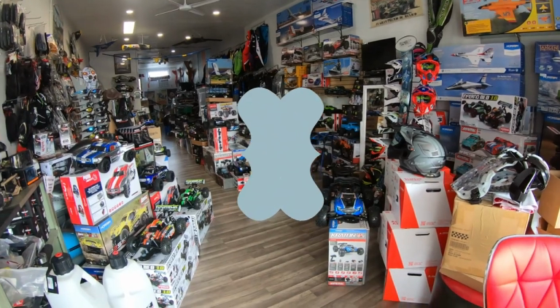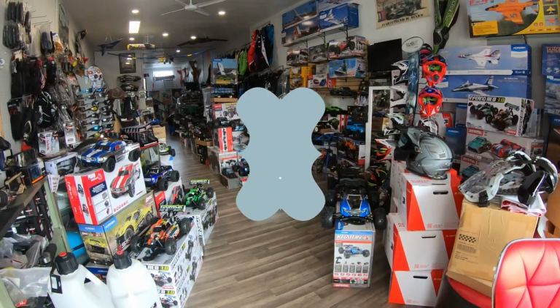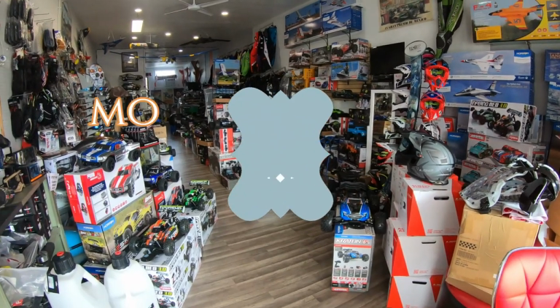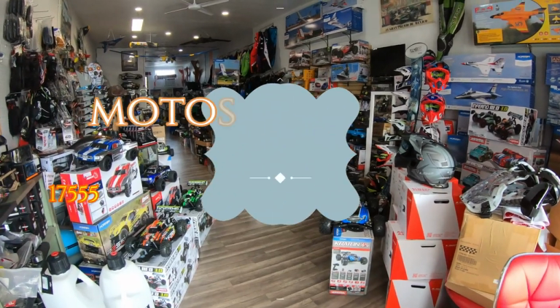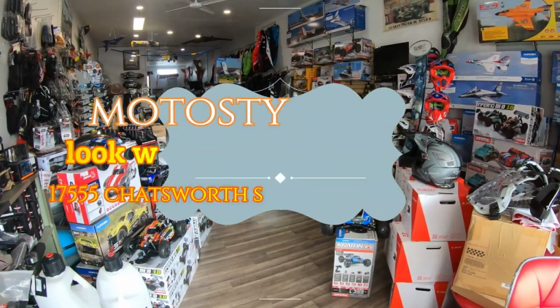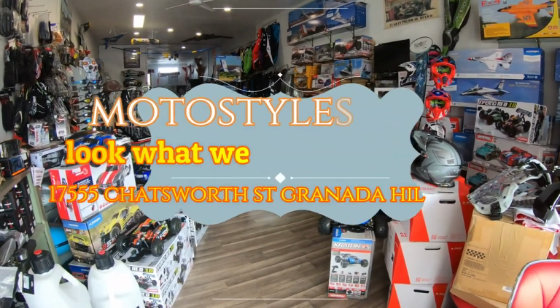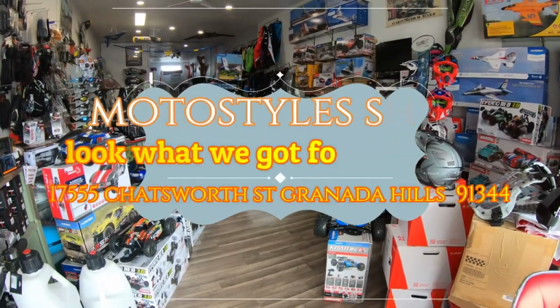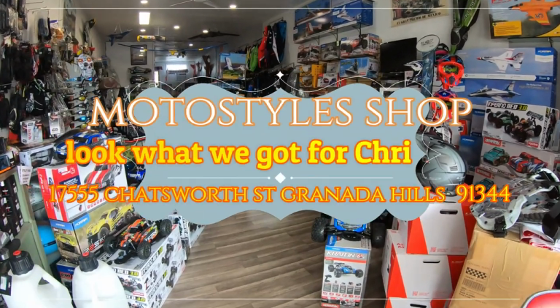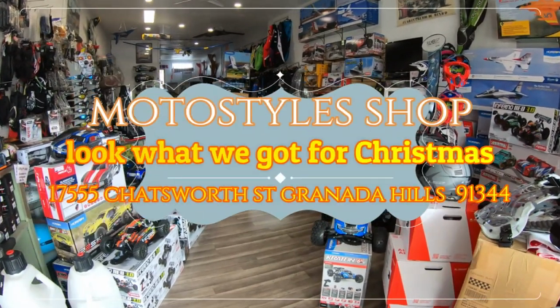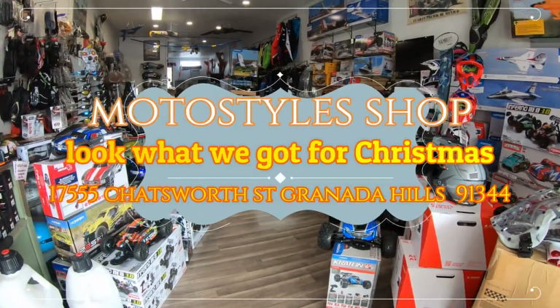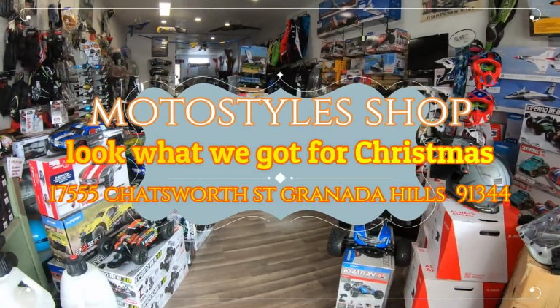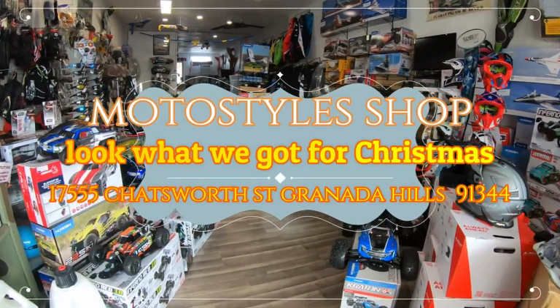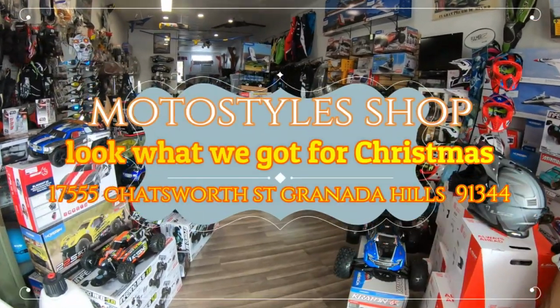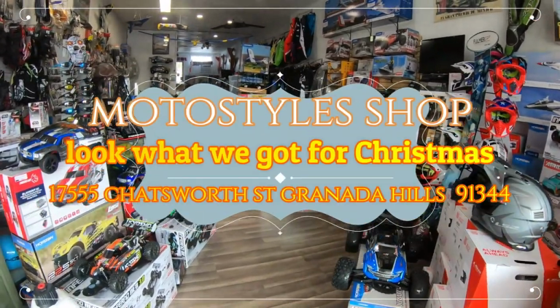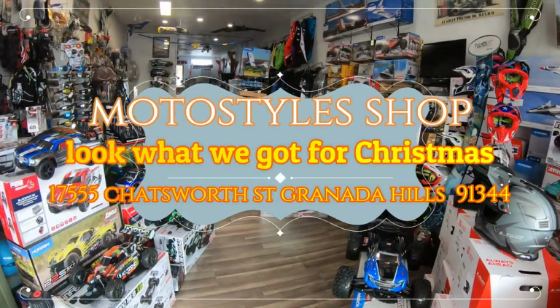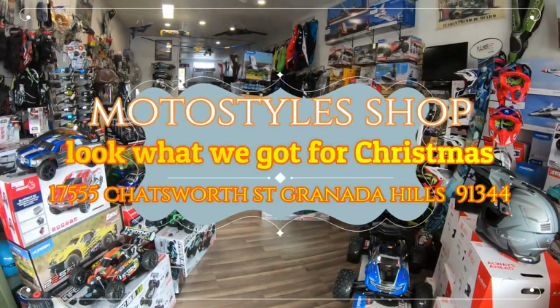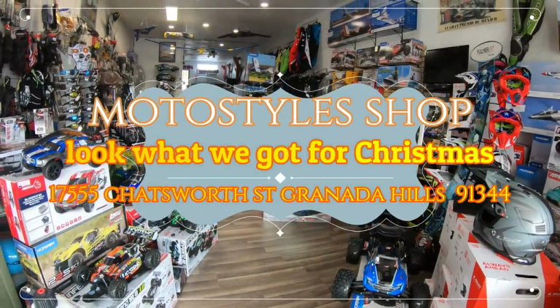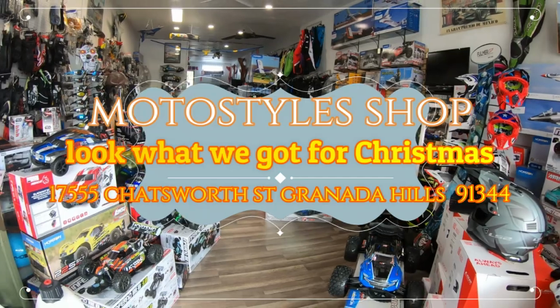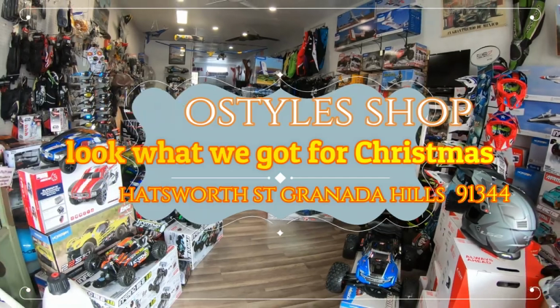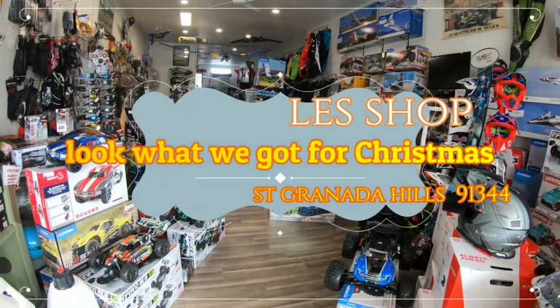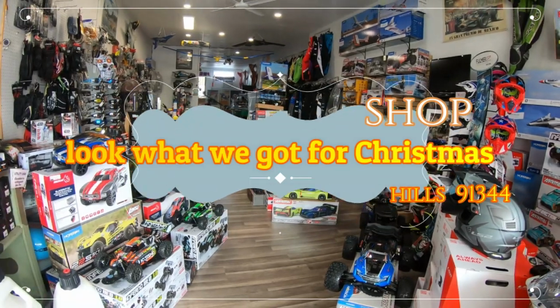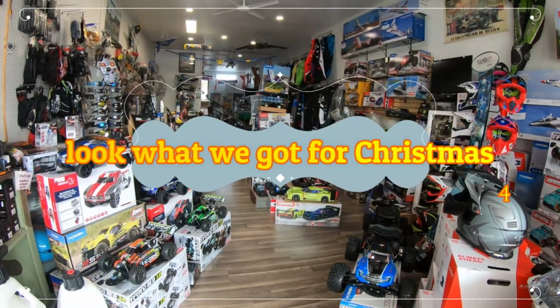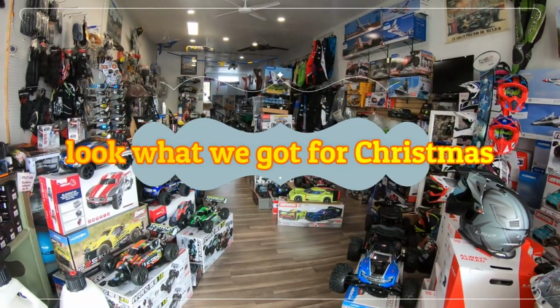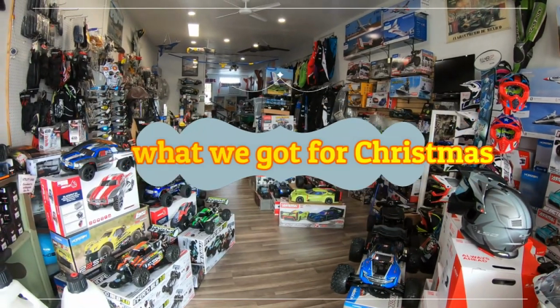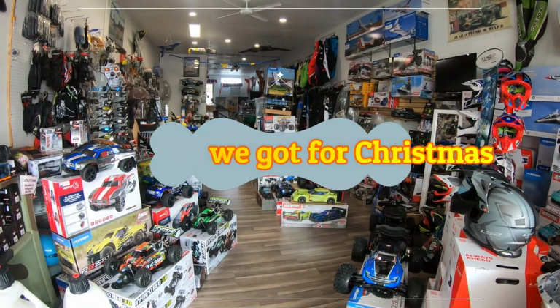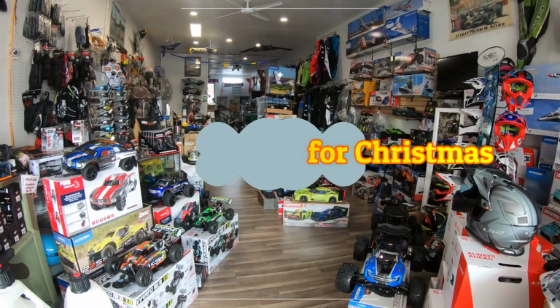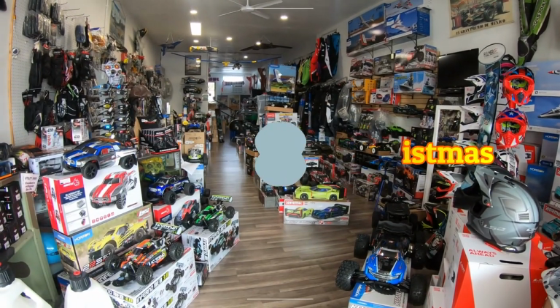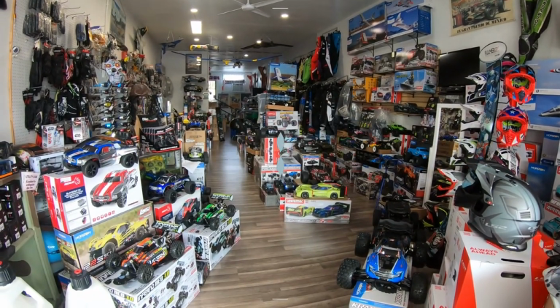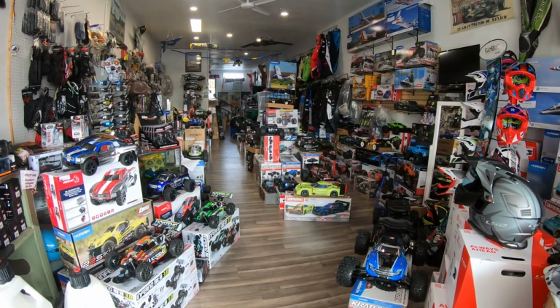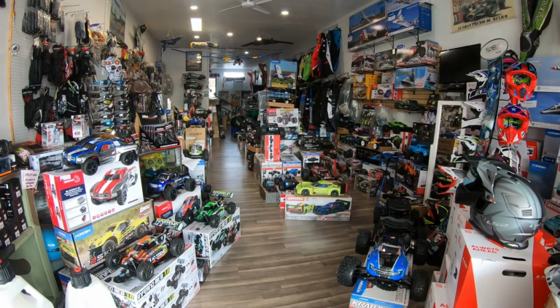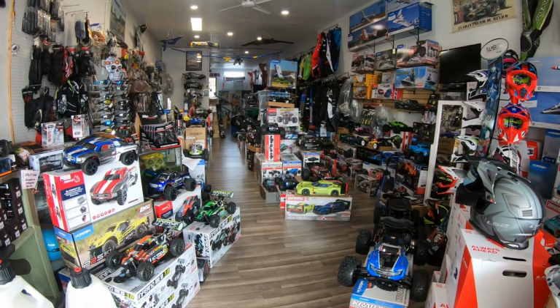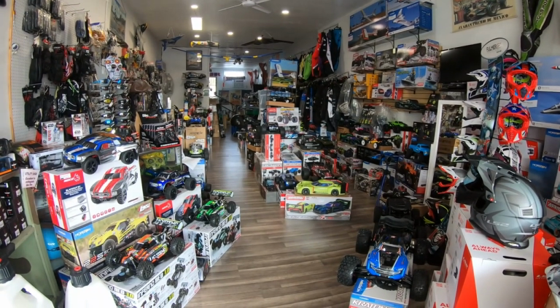Hello everyone, this is Eric at MotoStyle Shop in Granada Hills. It's two days until Christmas — what are you guys waiting for?